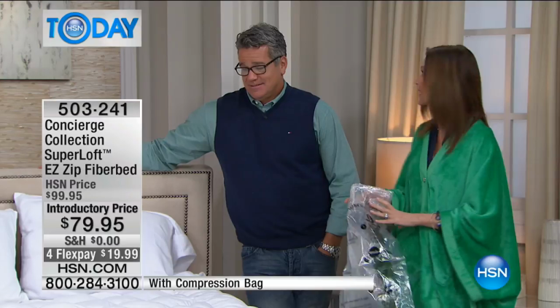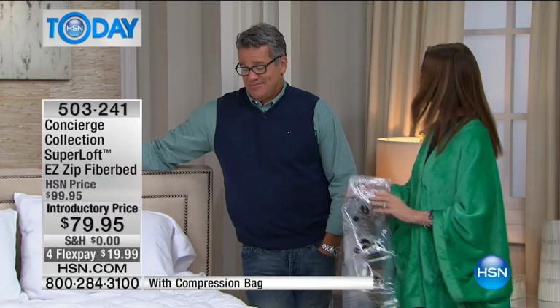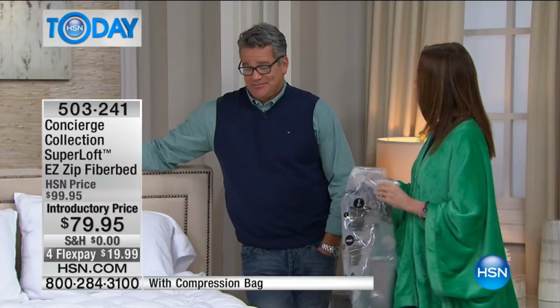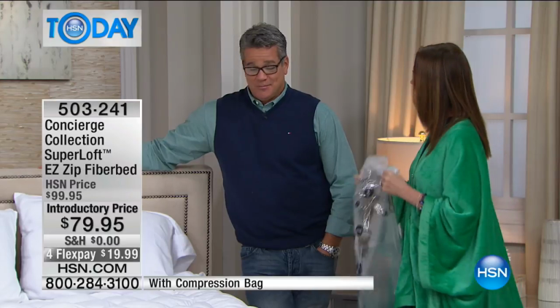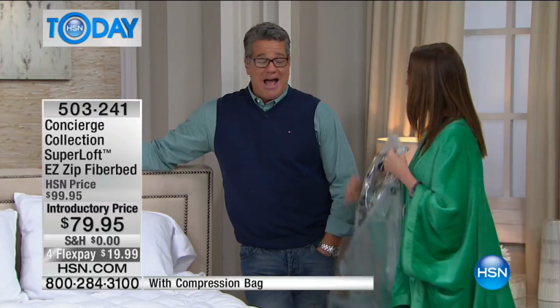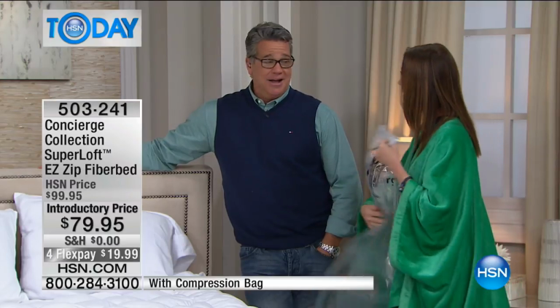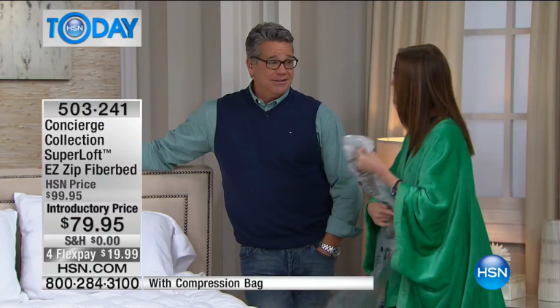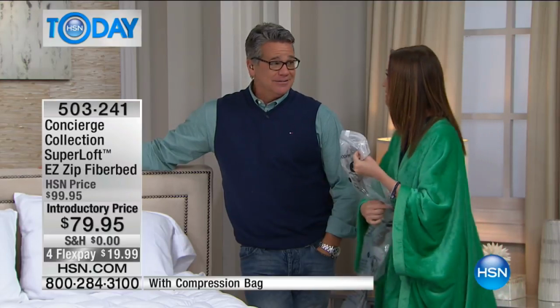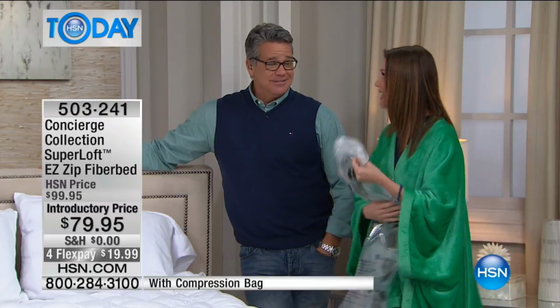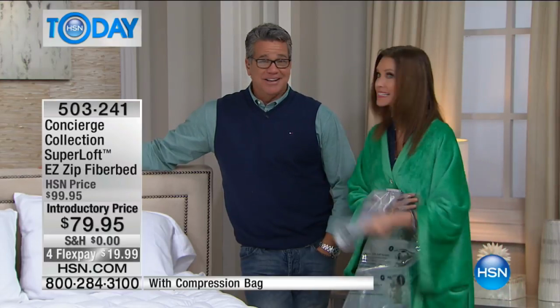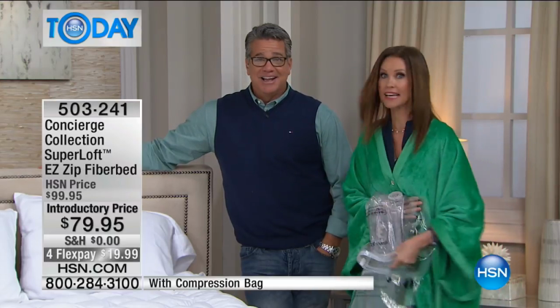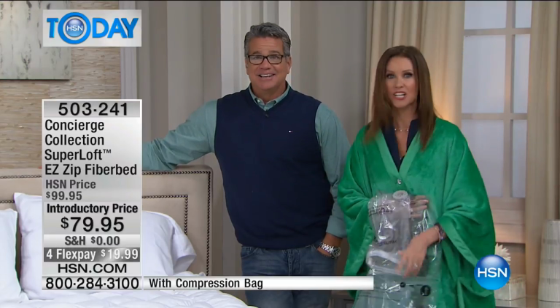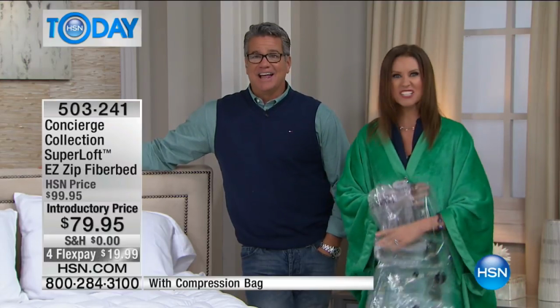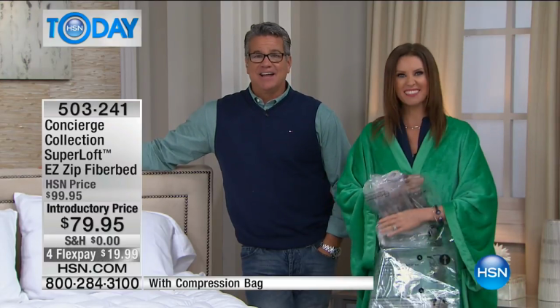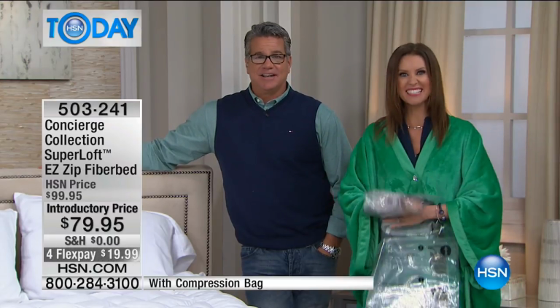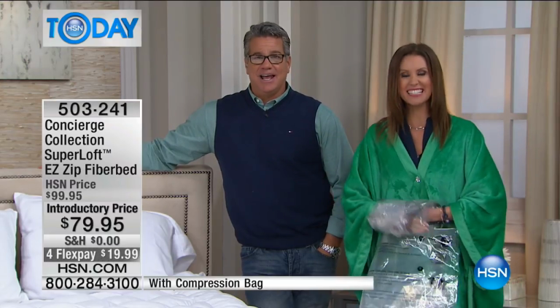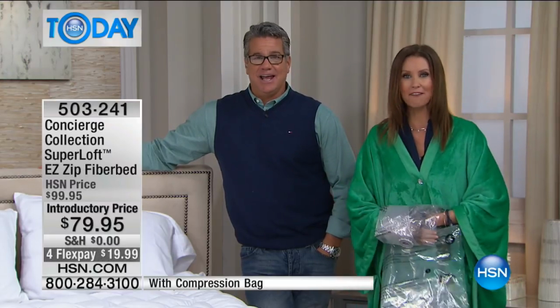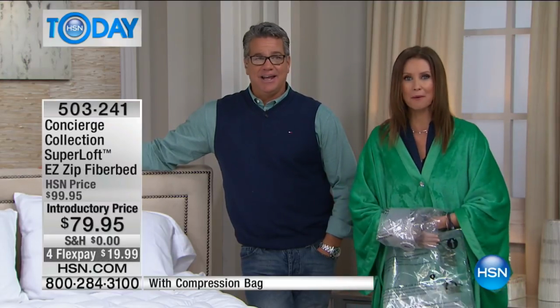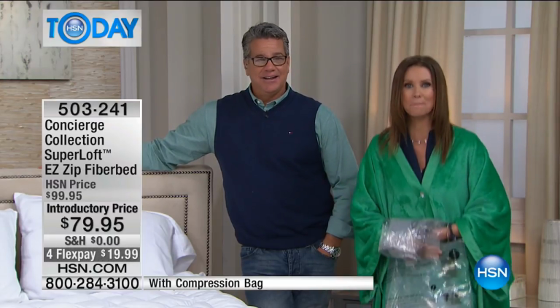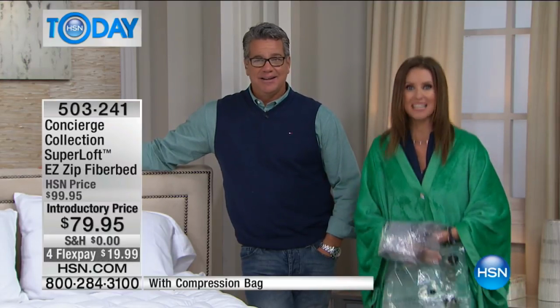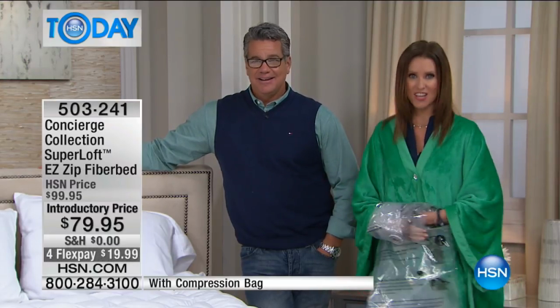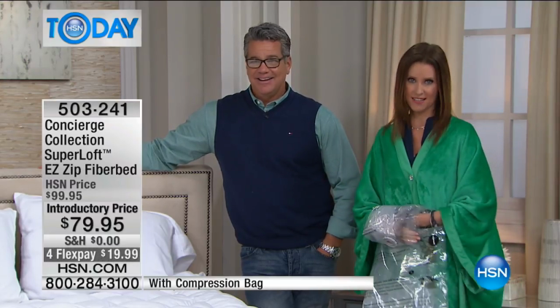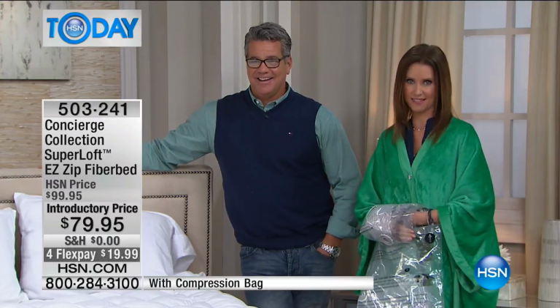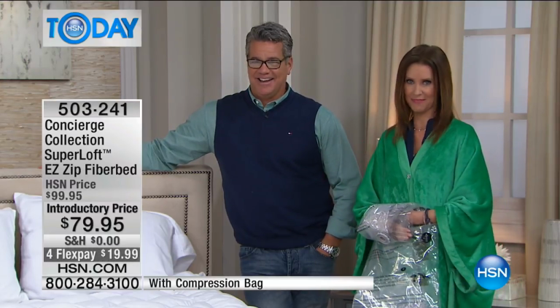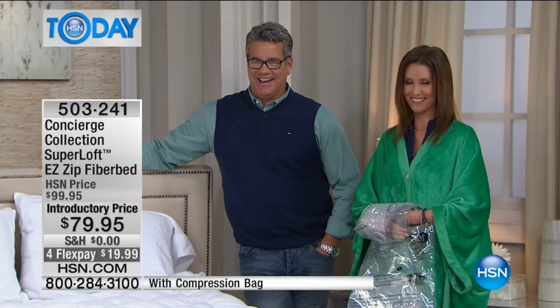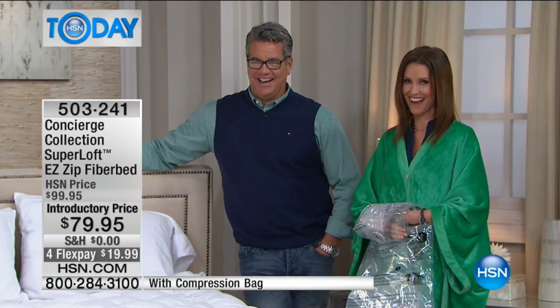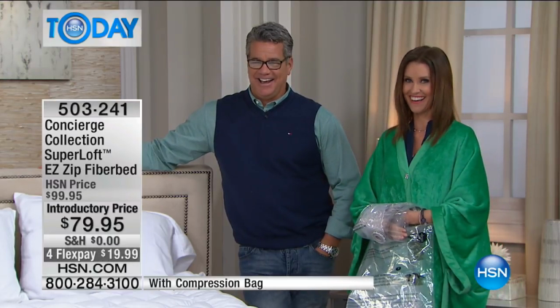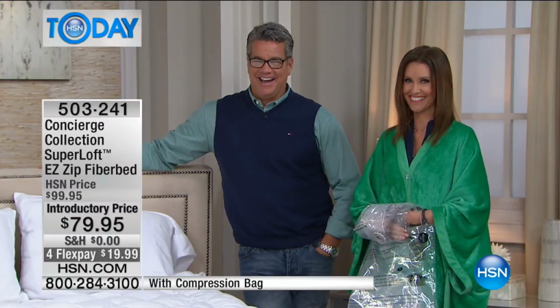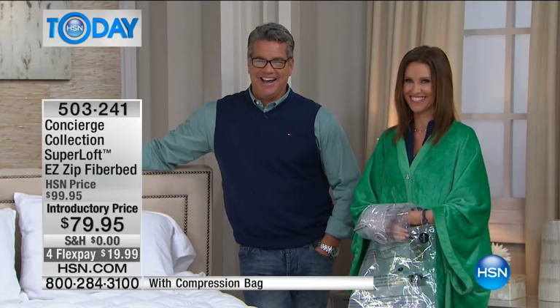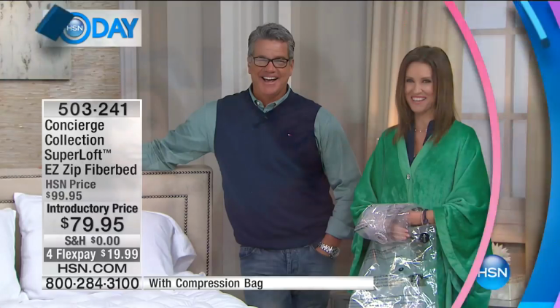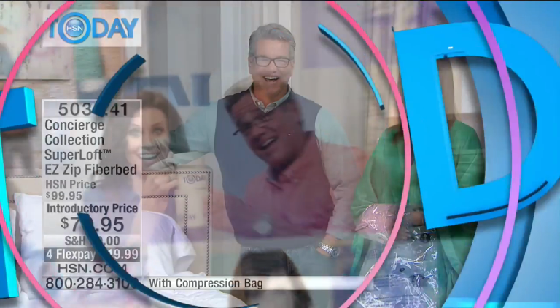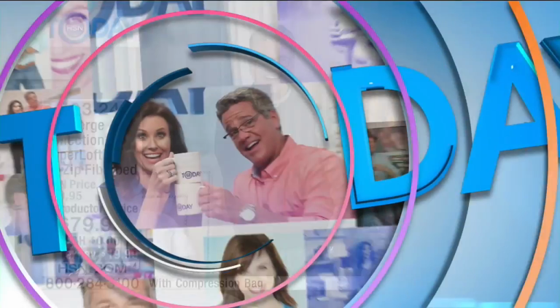And guess what? Guess who's next? Leslie! She has a set from Beaches. I'm excited. See you on Monday.